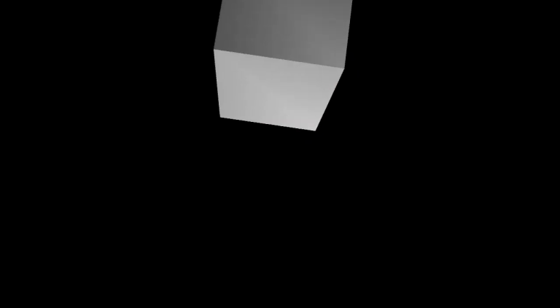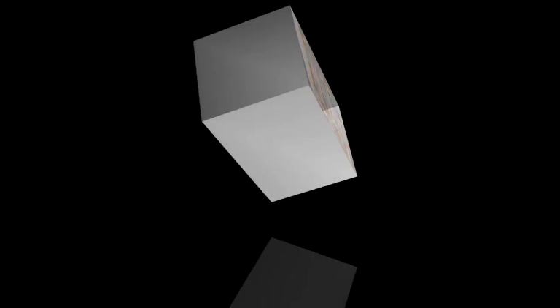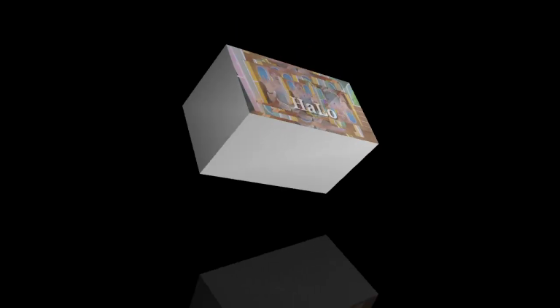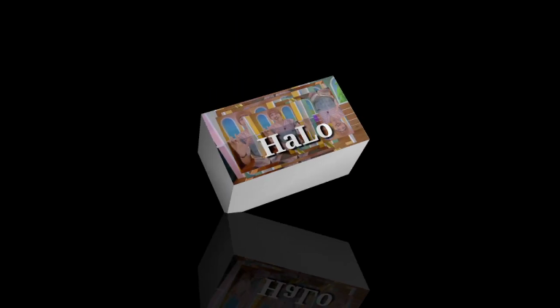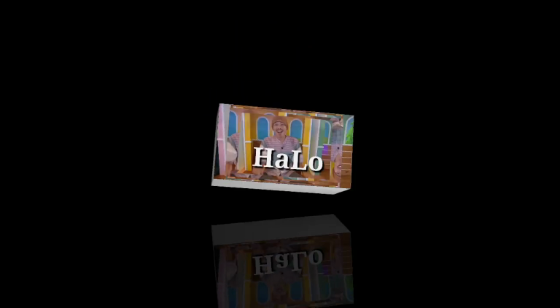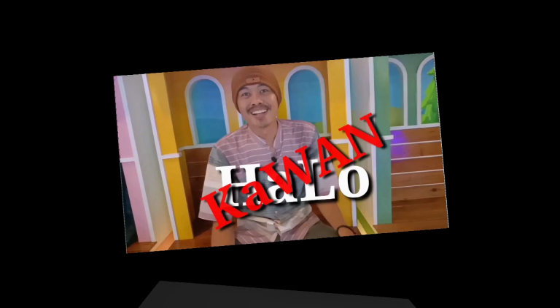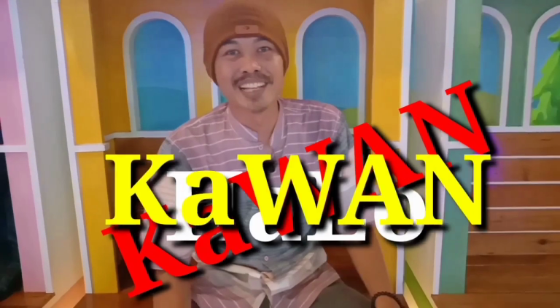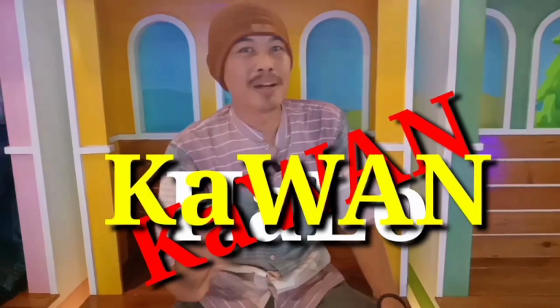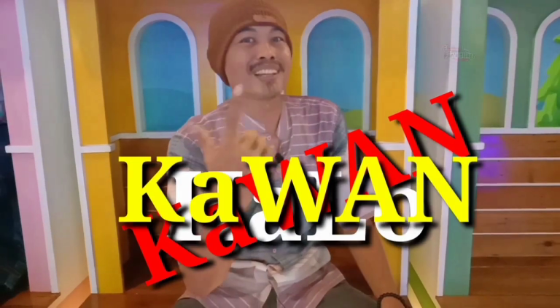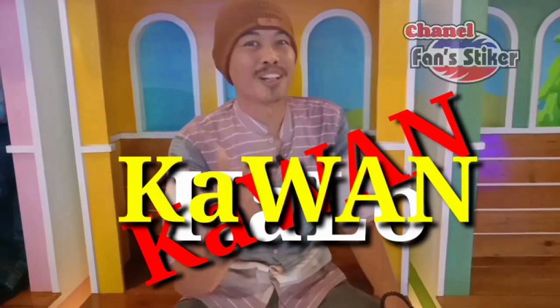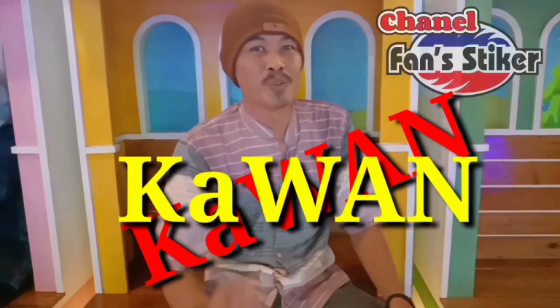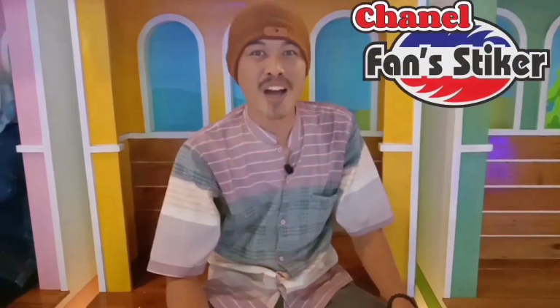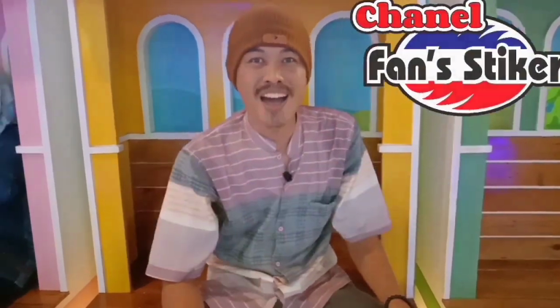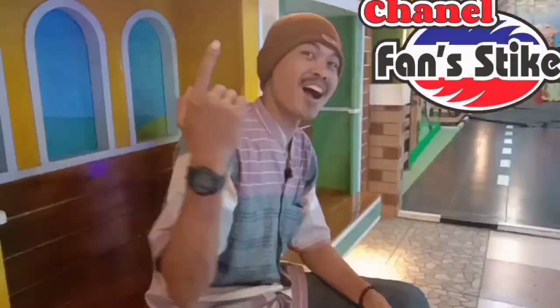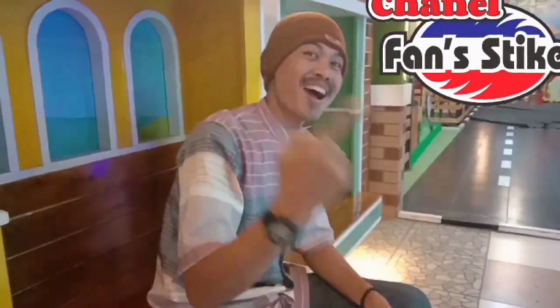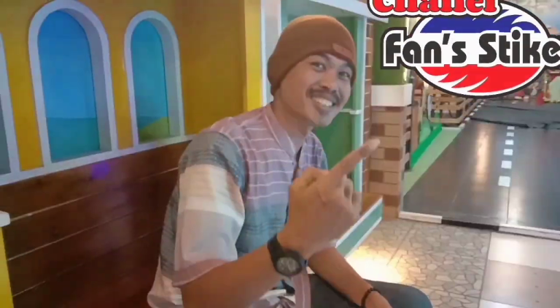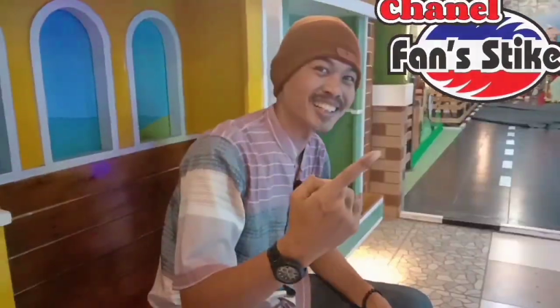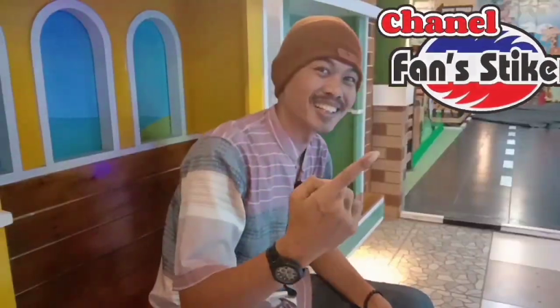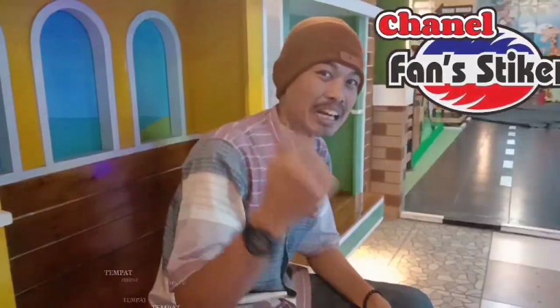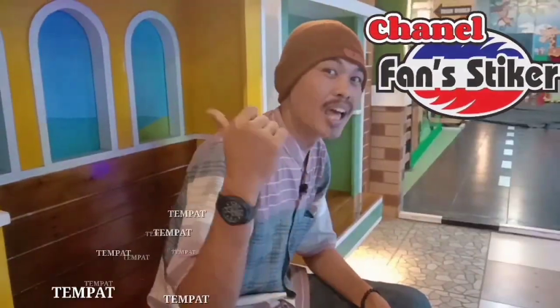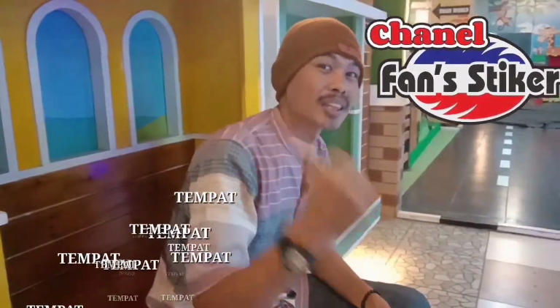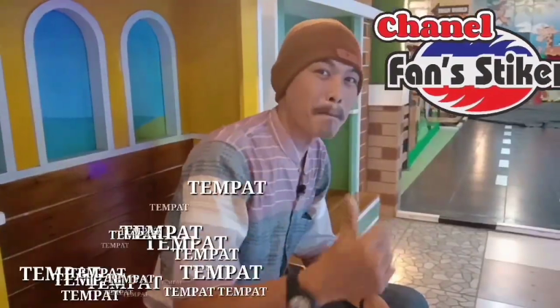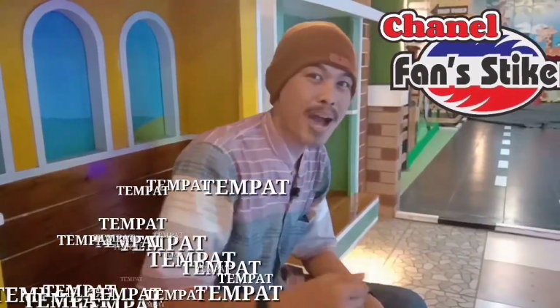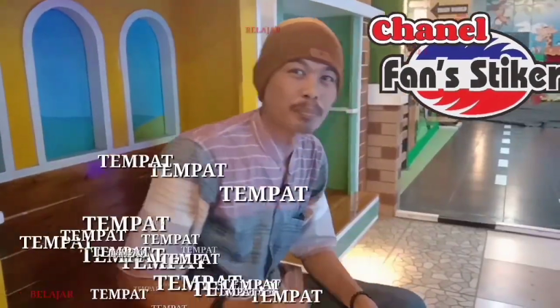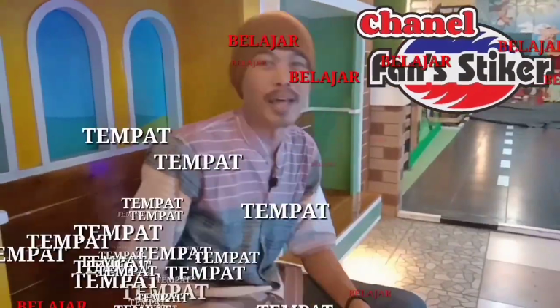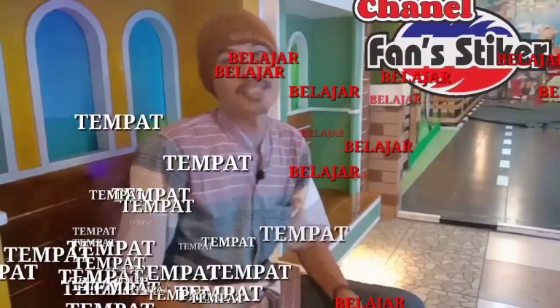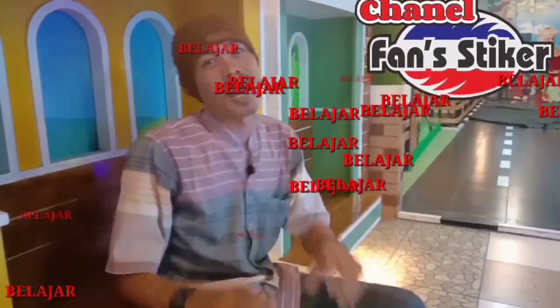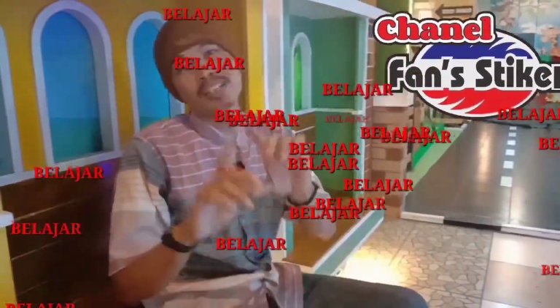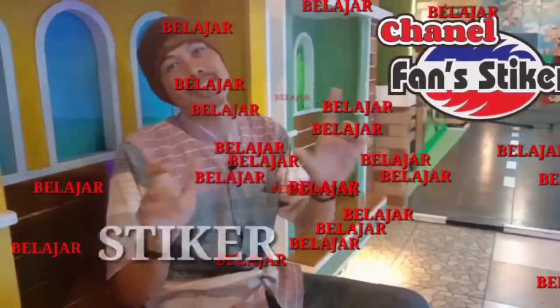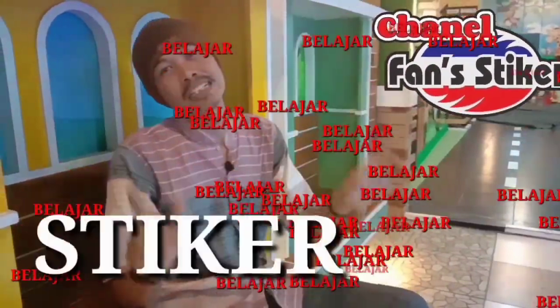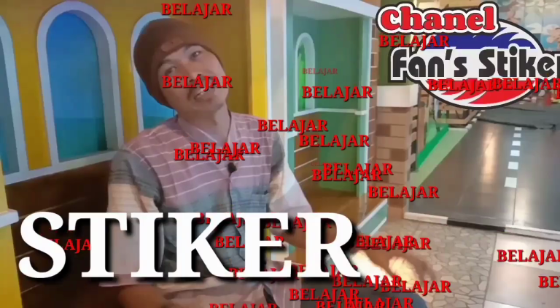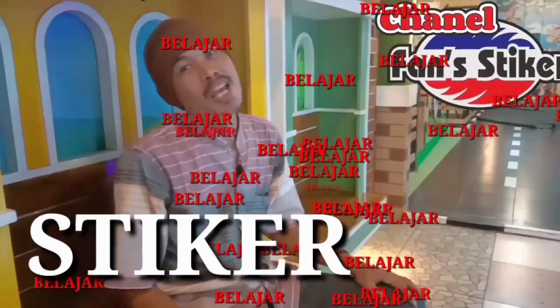Halo kawan-kawan, selamat datang di Fun Sticker, tempat belajar sticker.